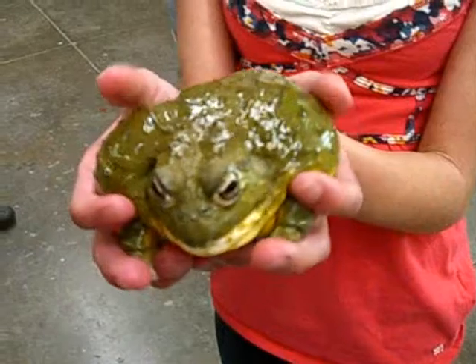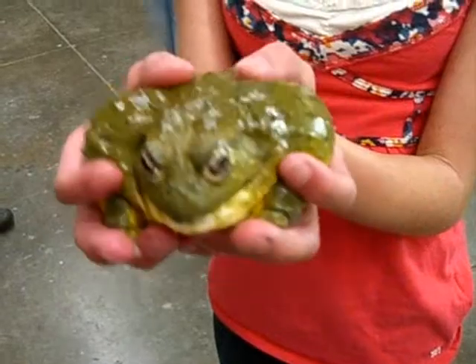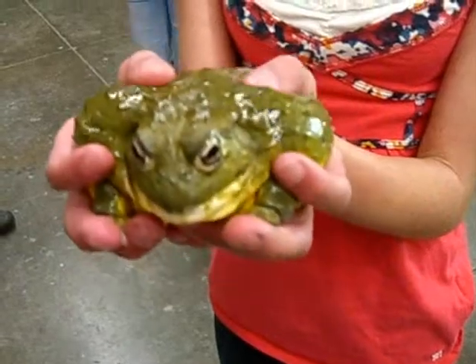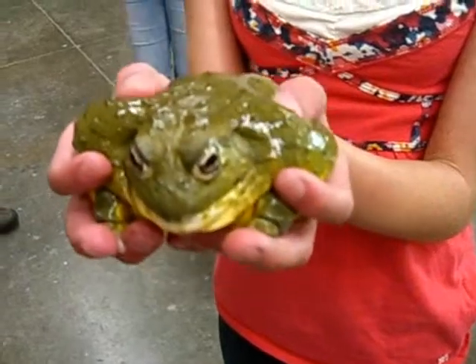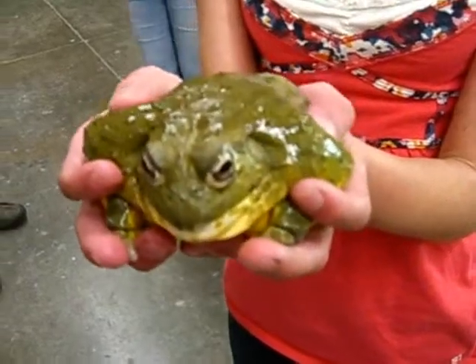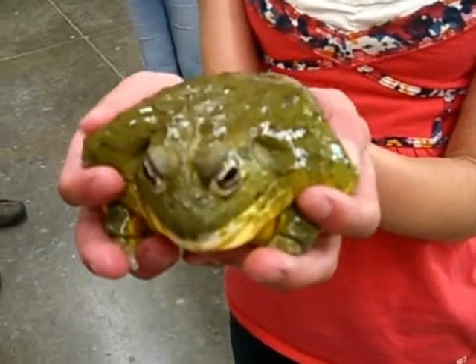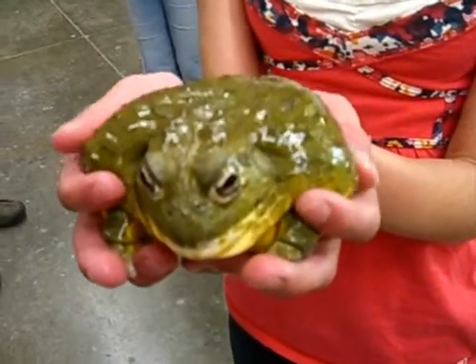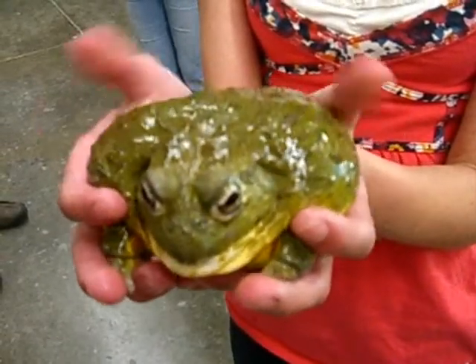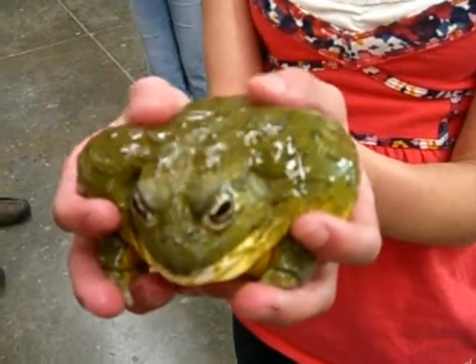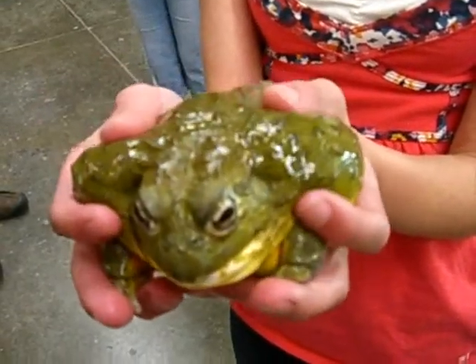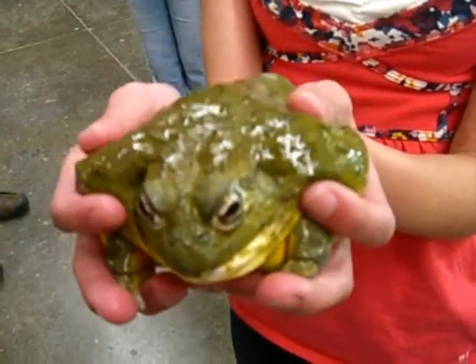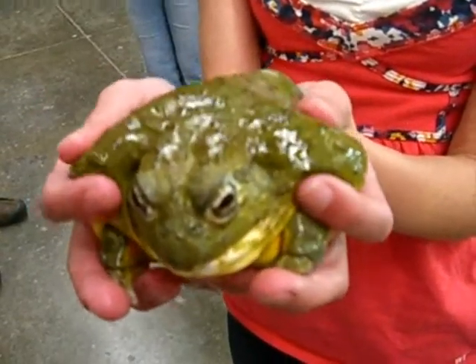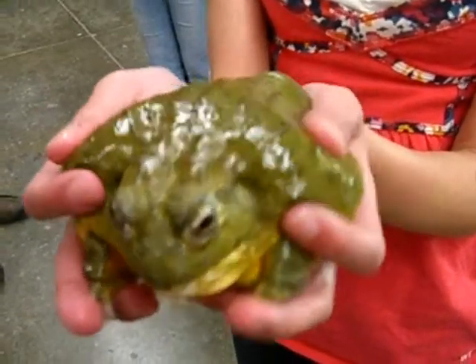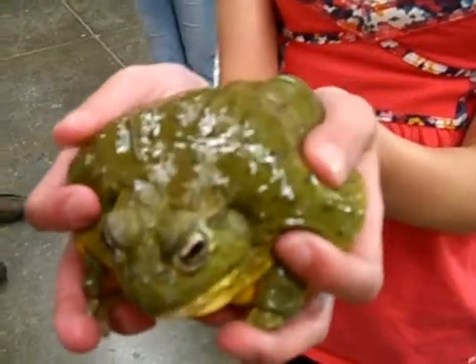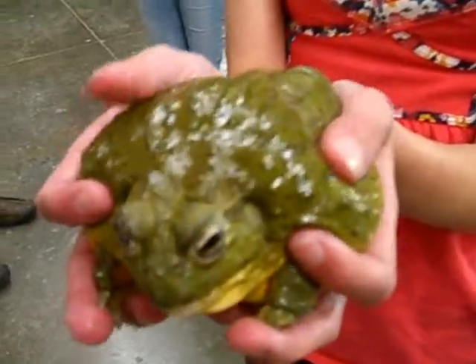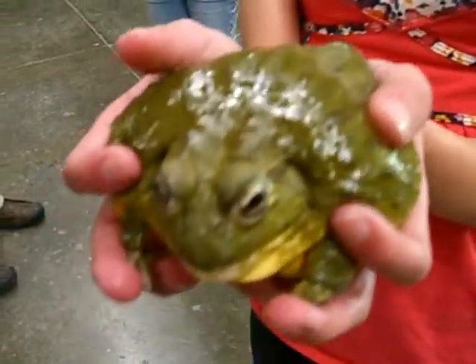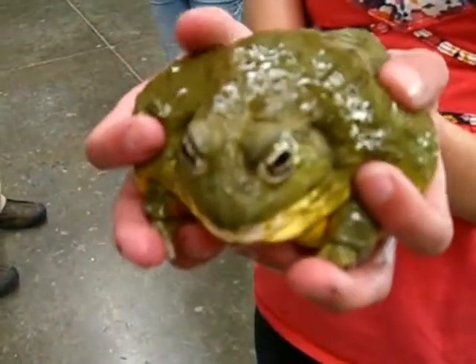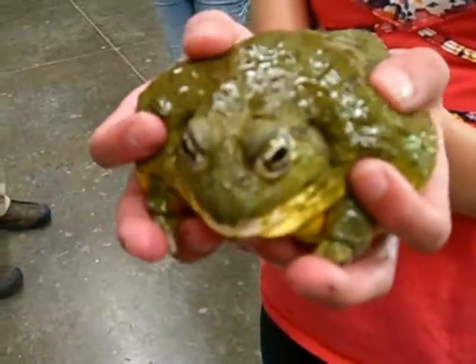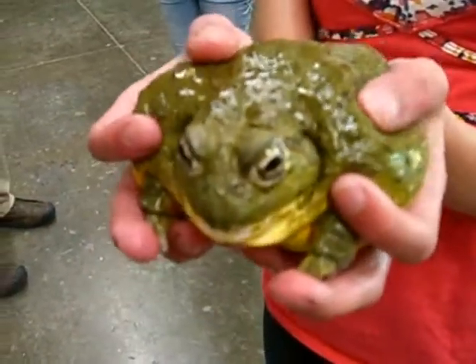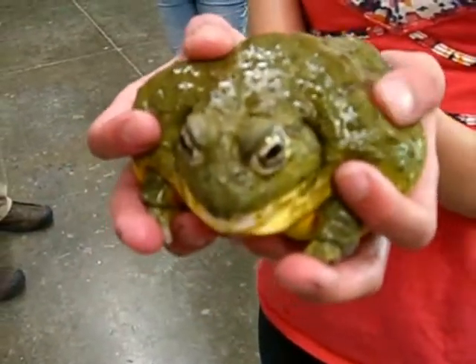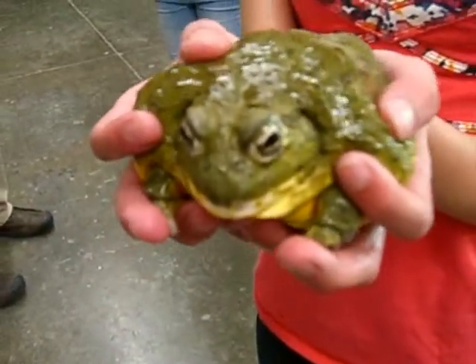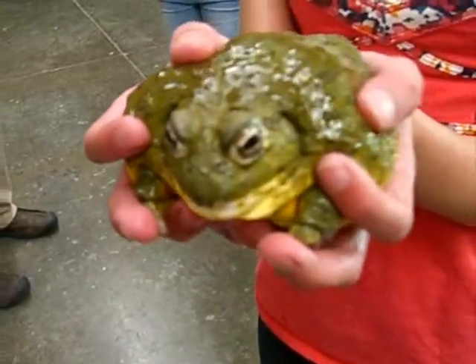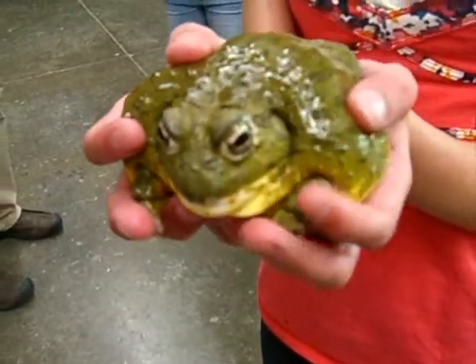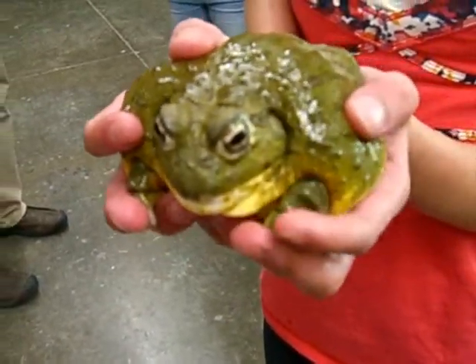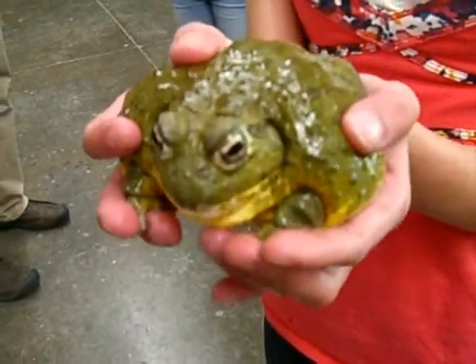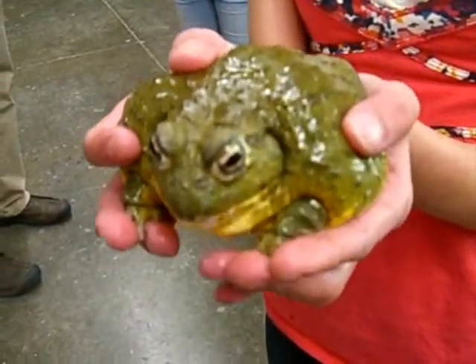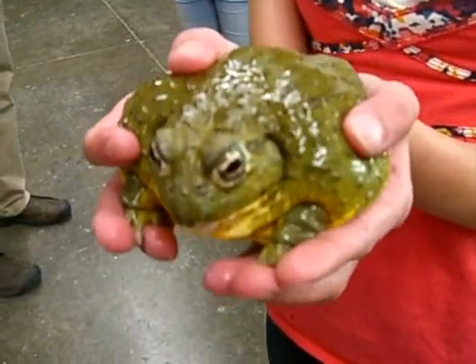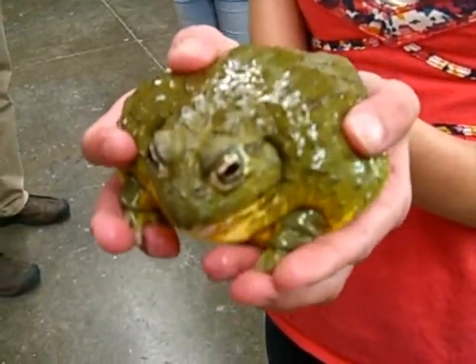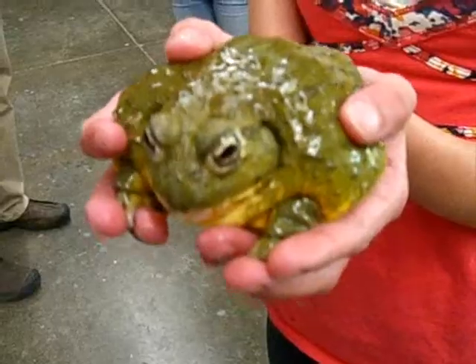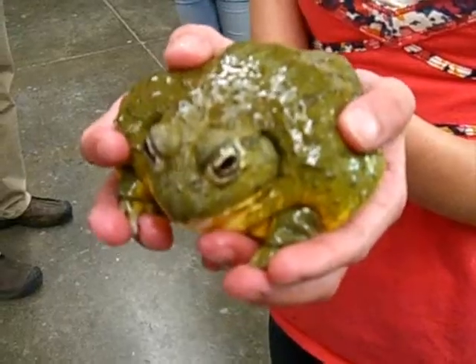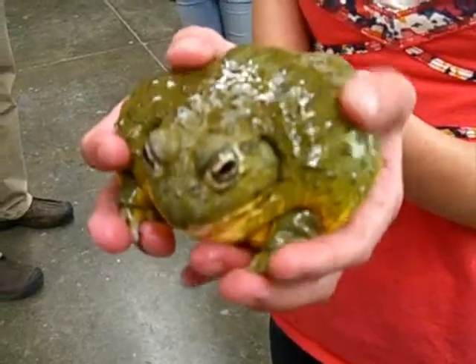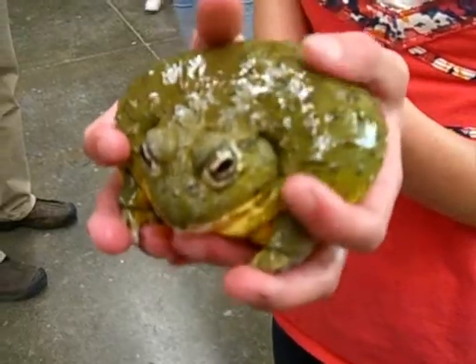This is Jana — I mean, this is Jabba. He's a pixie frog. And he's been here in this school since I was in kindergarten.